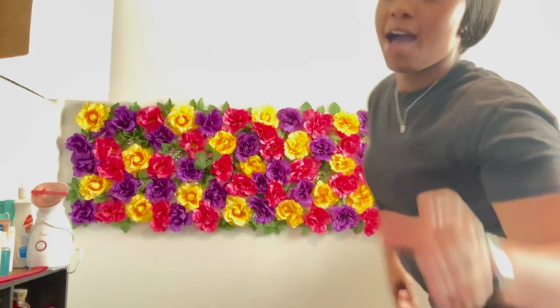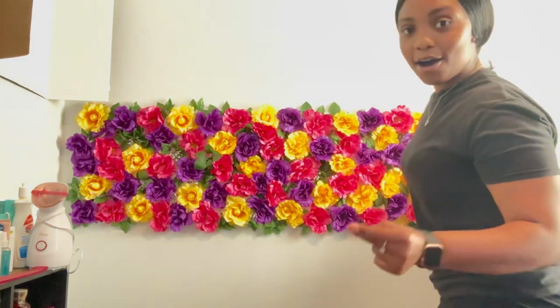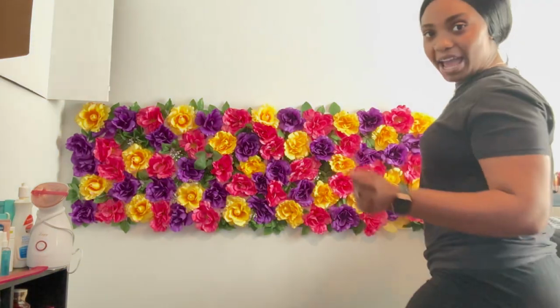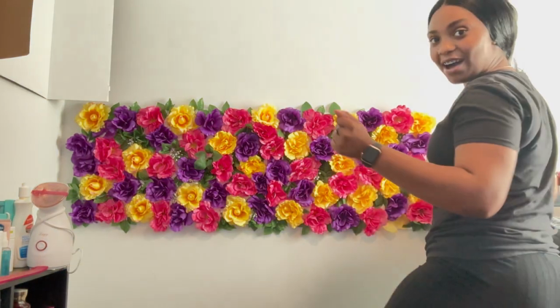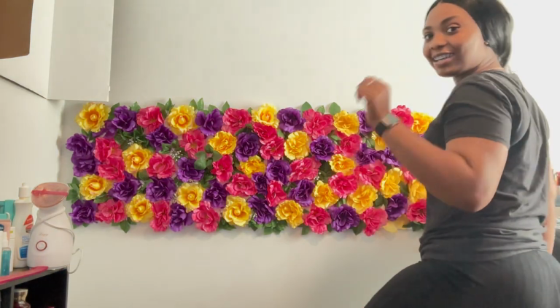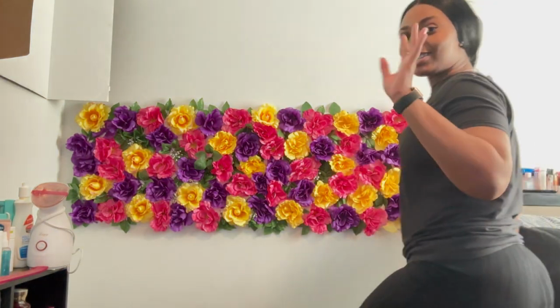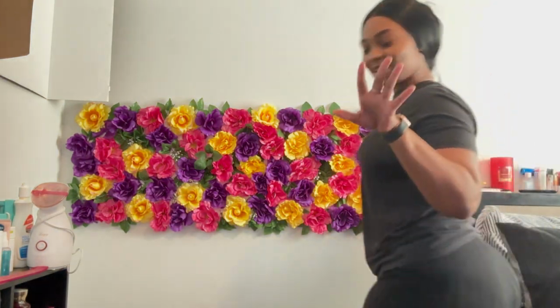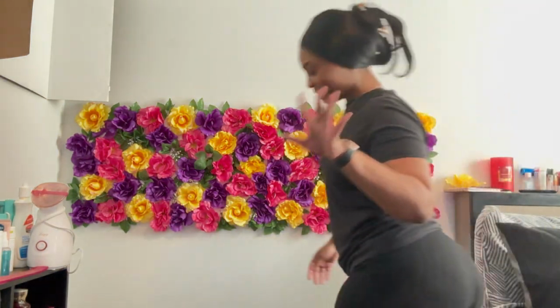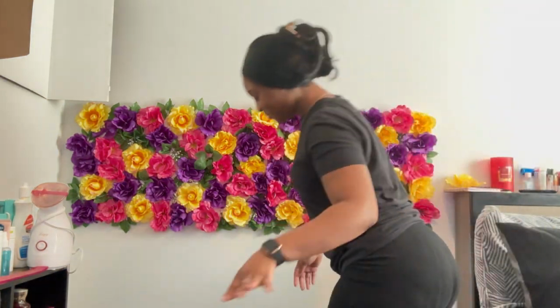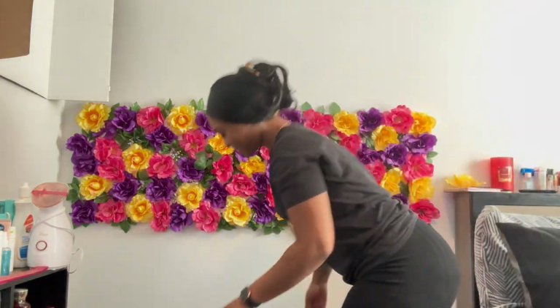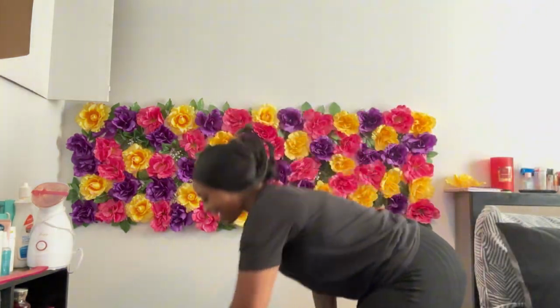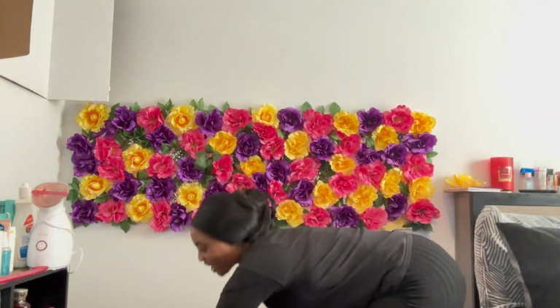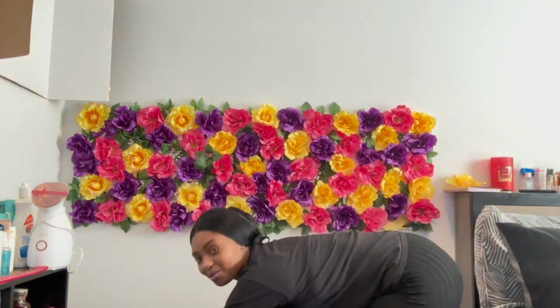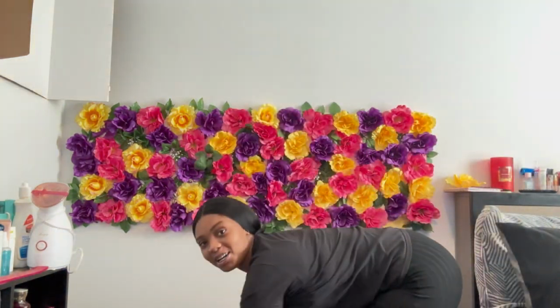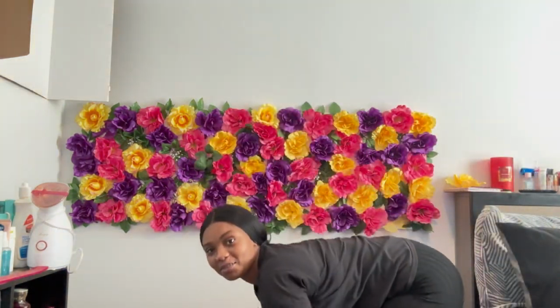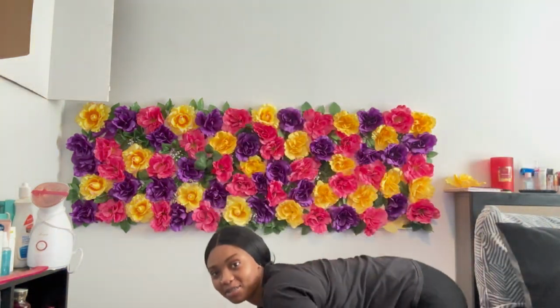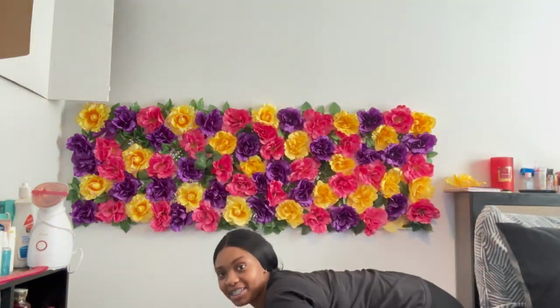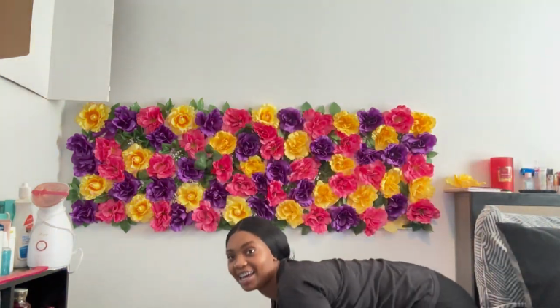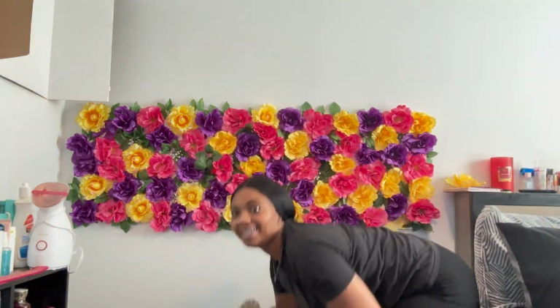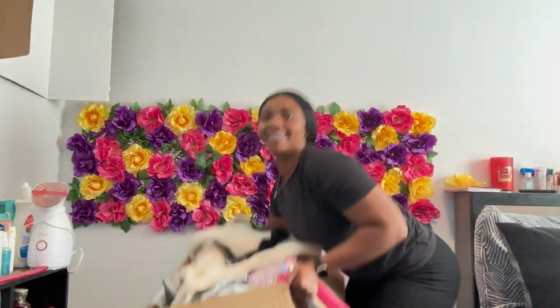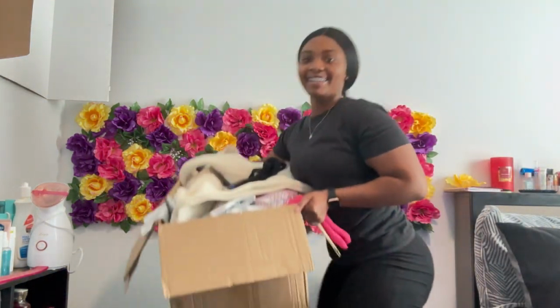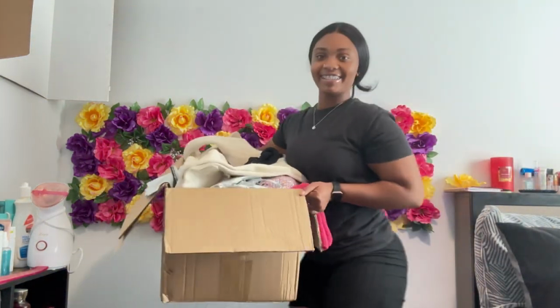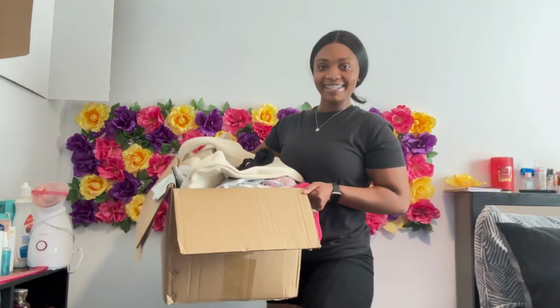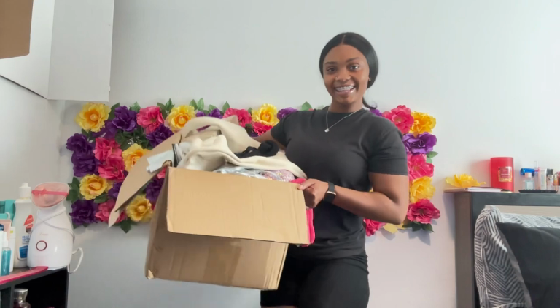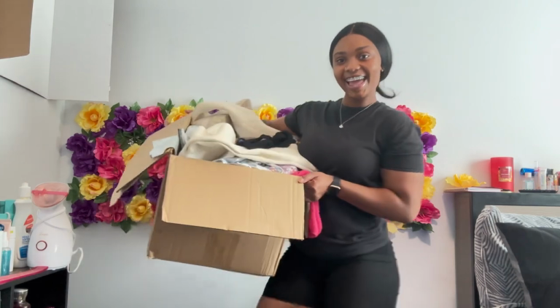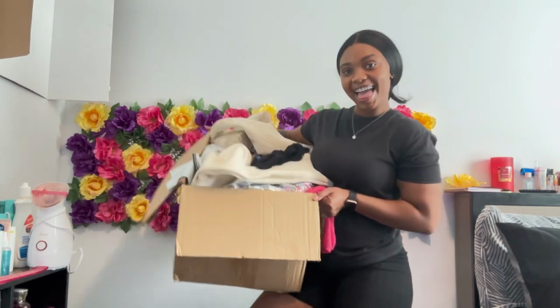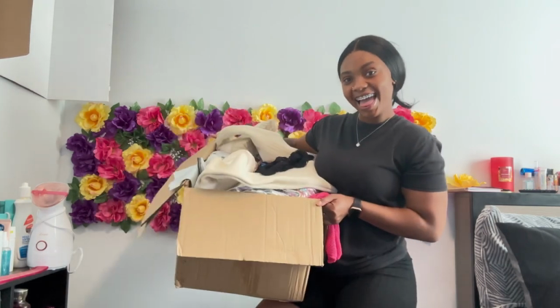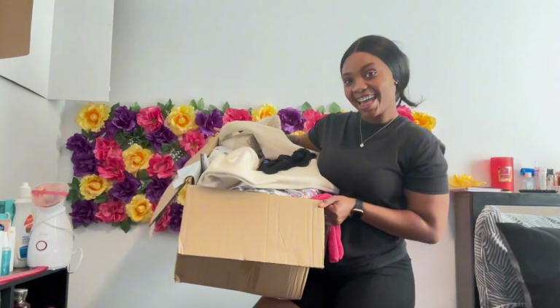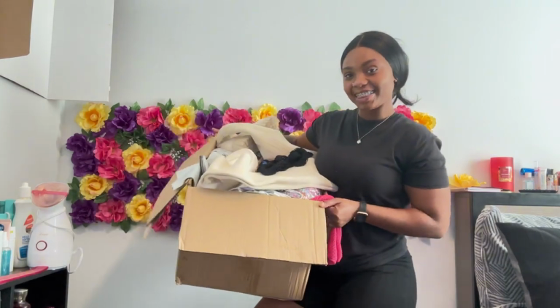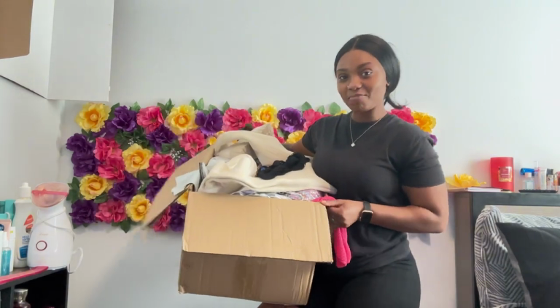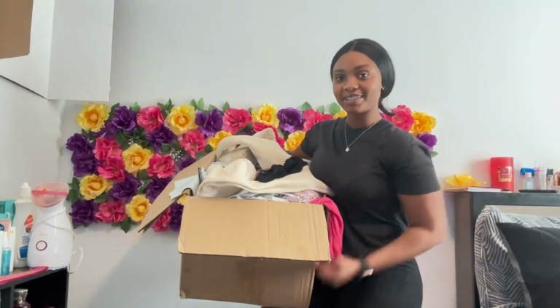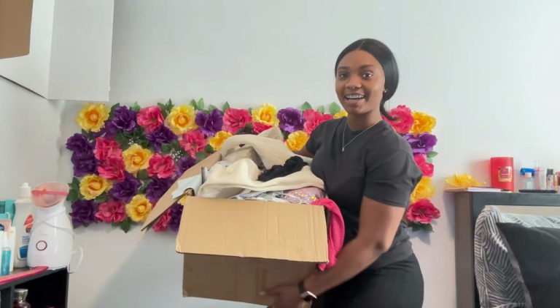Okay, y'all. You already know what we're doing today — nail time.